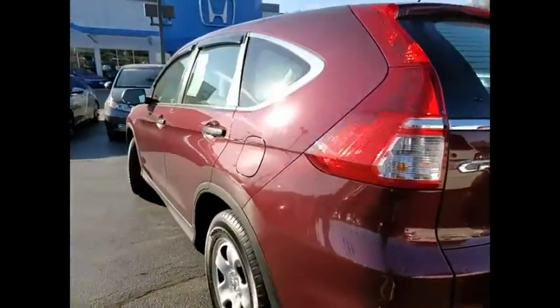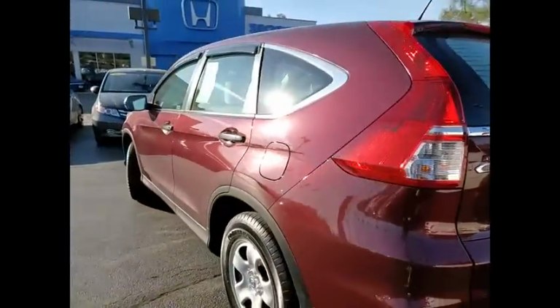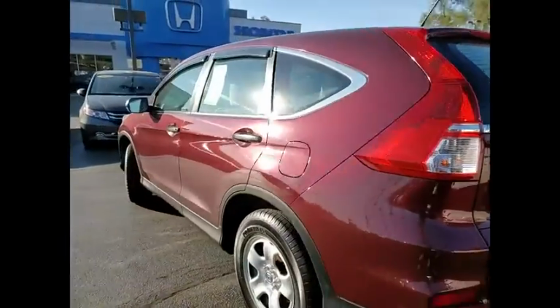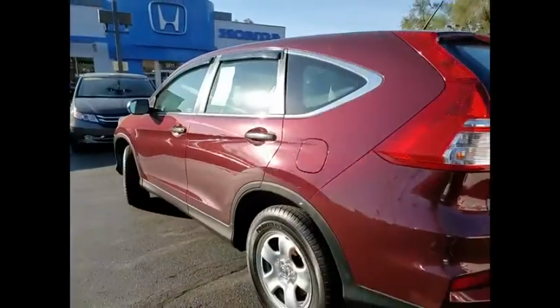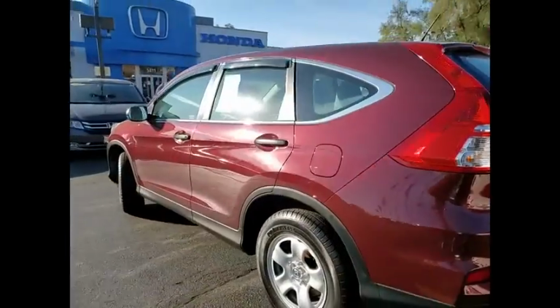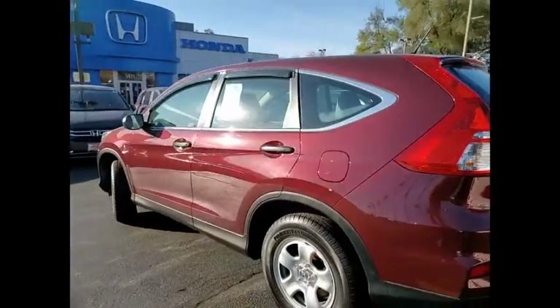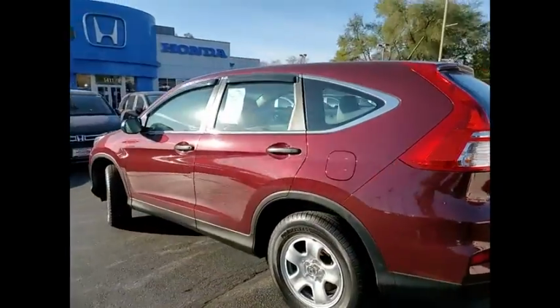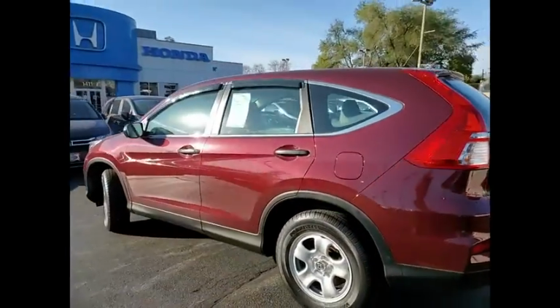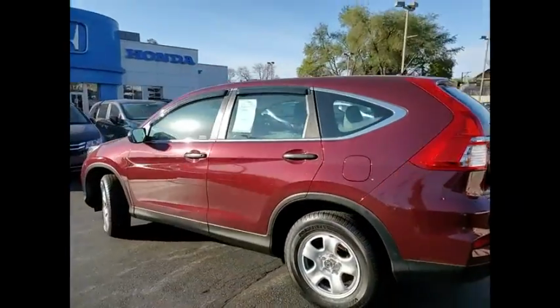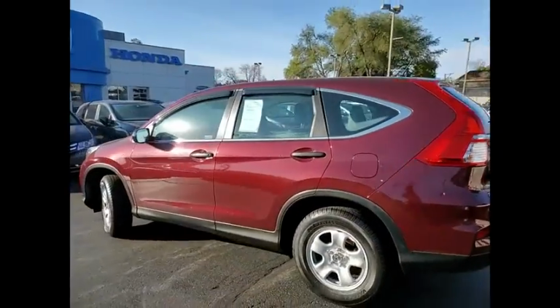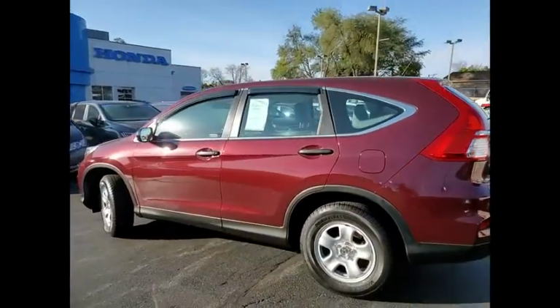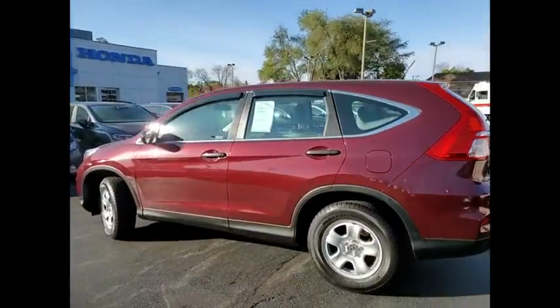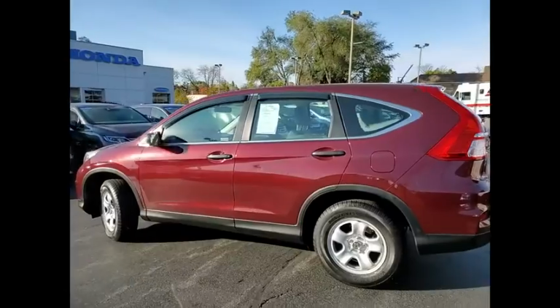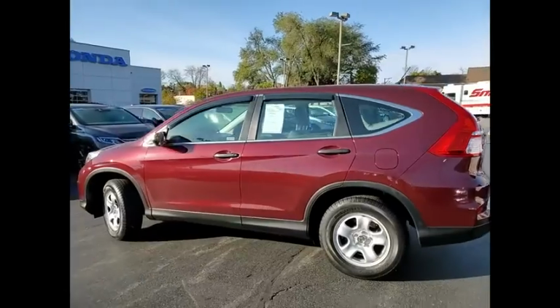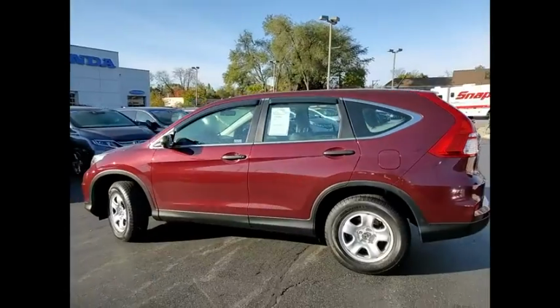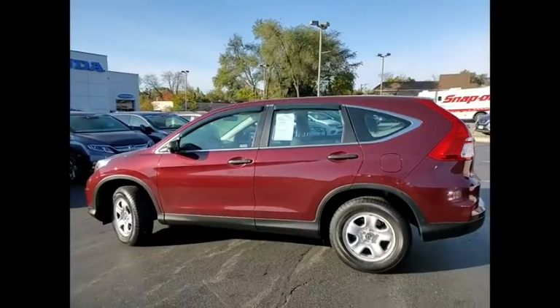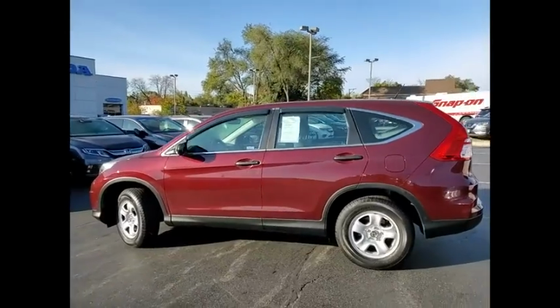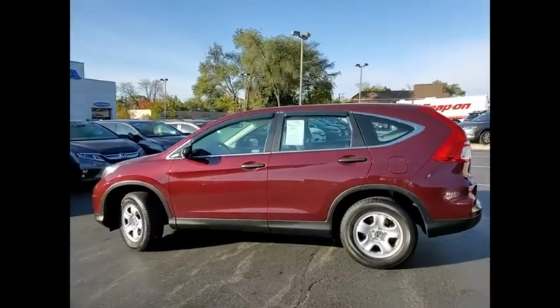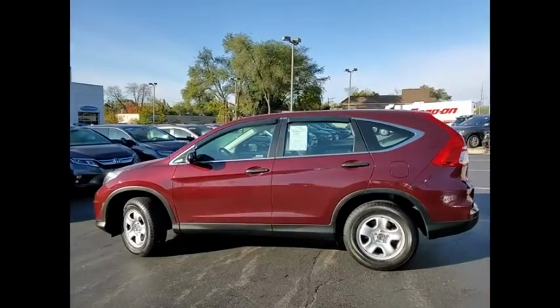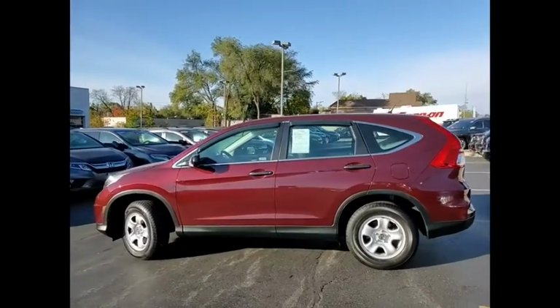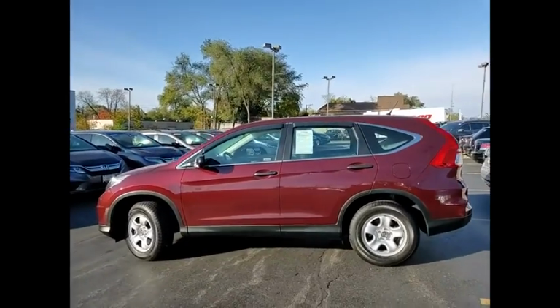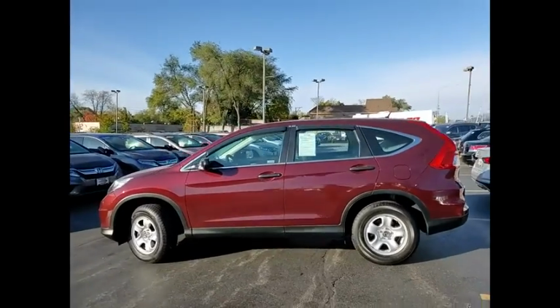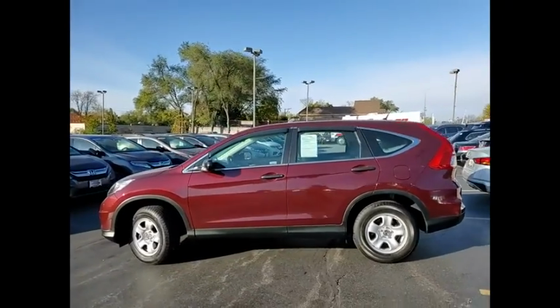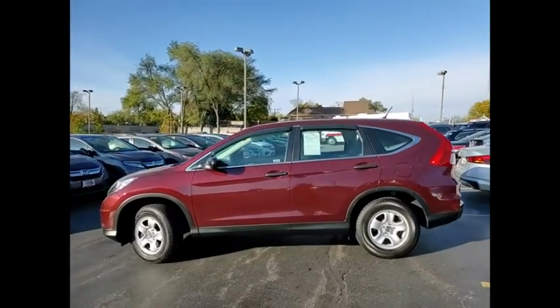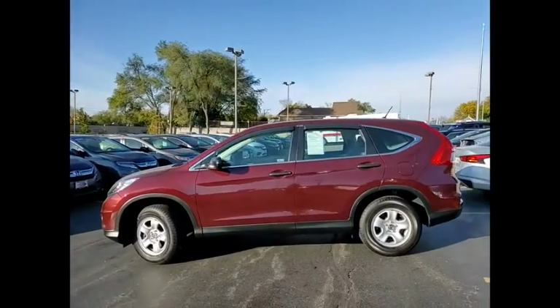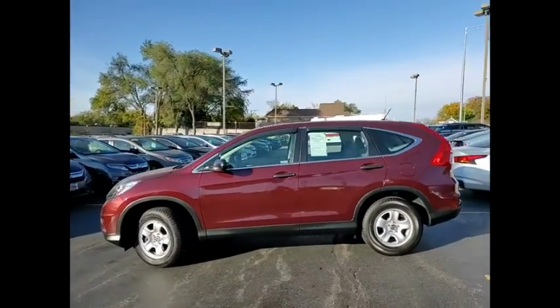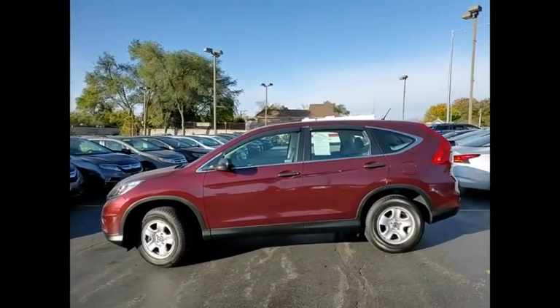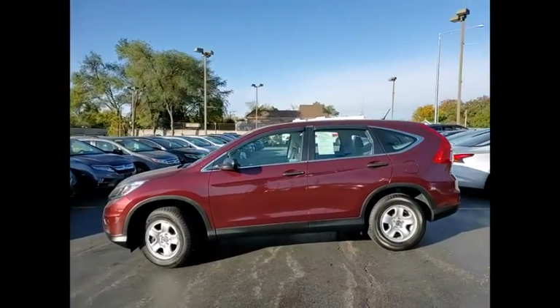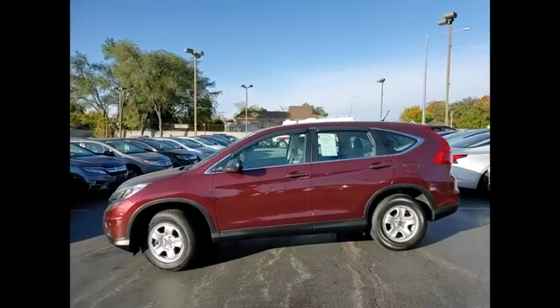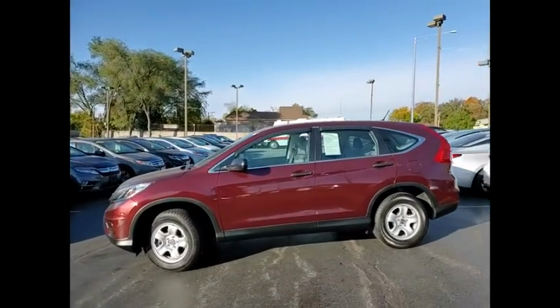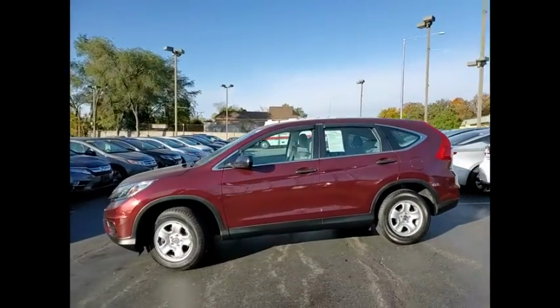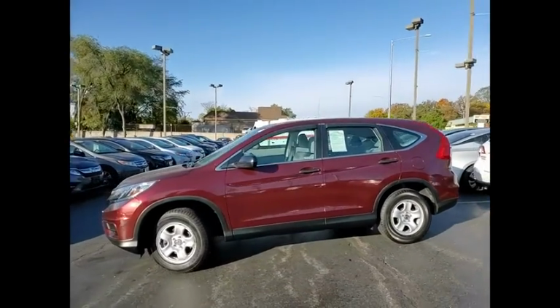Rear all-season tires, four-wheel disc brakes. Come take a test drive today.